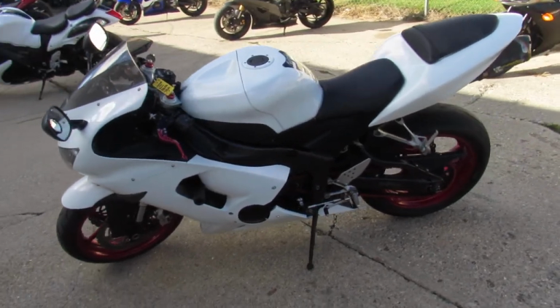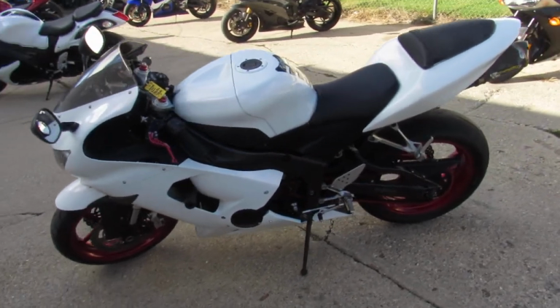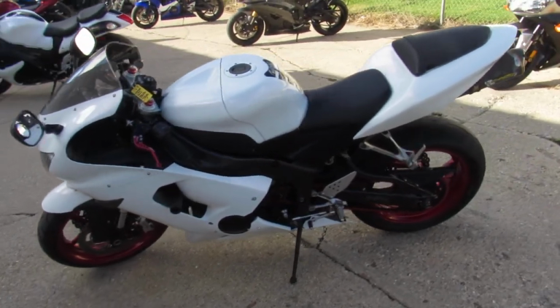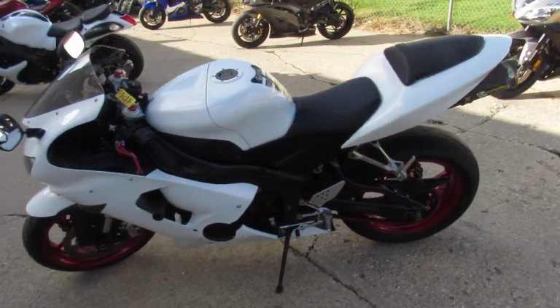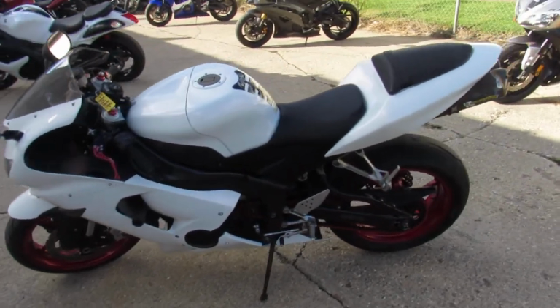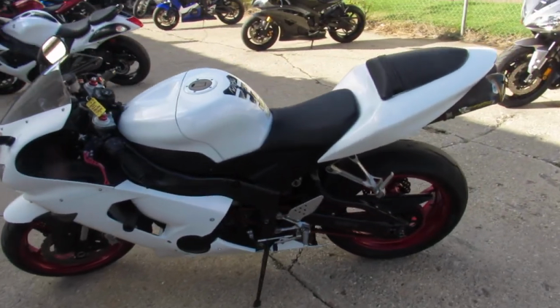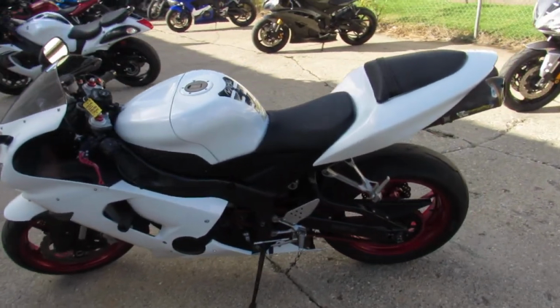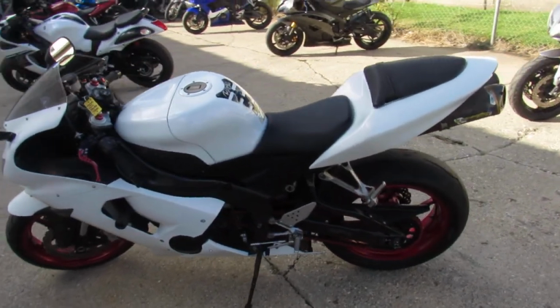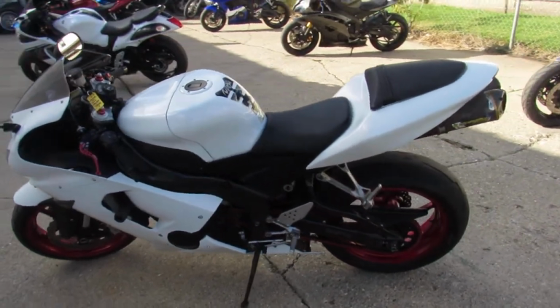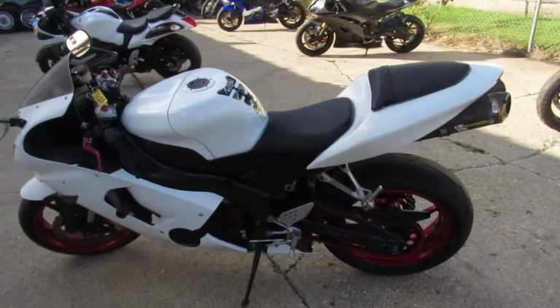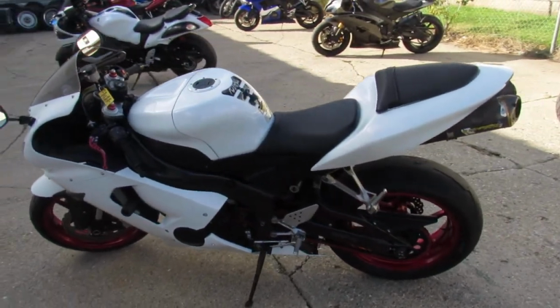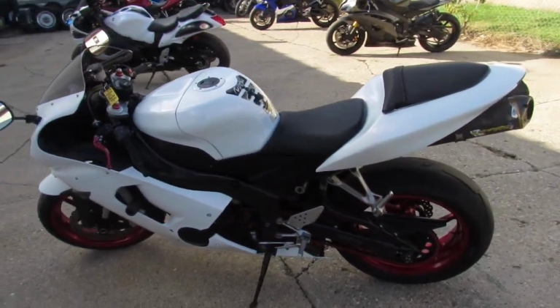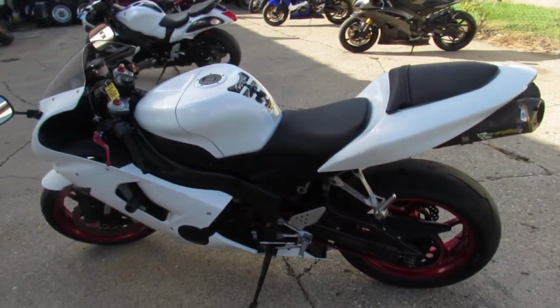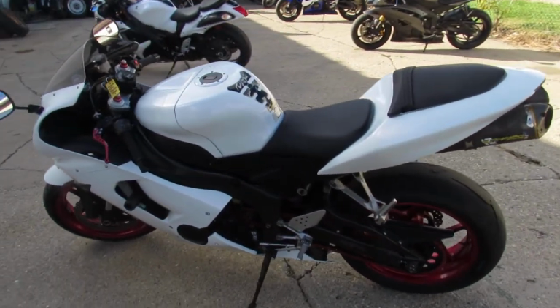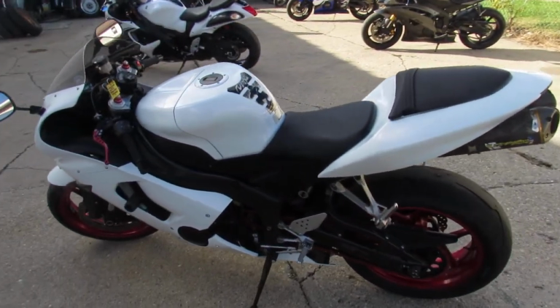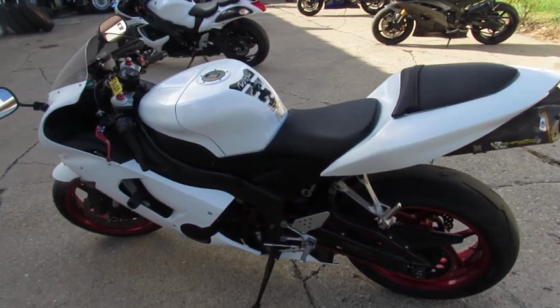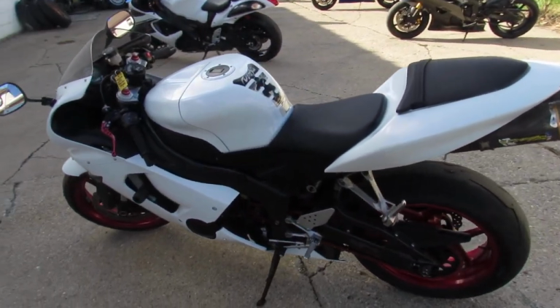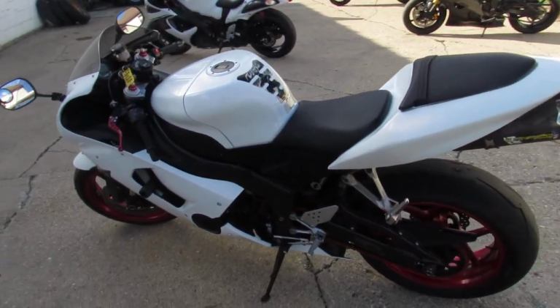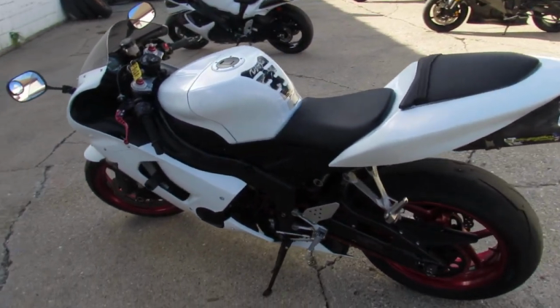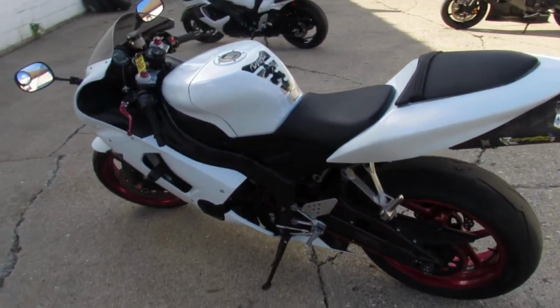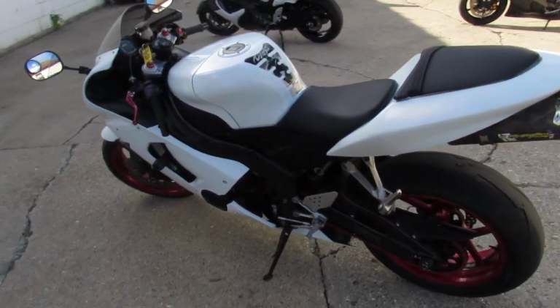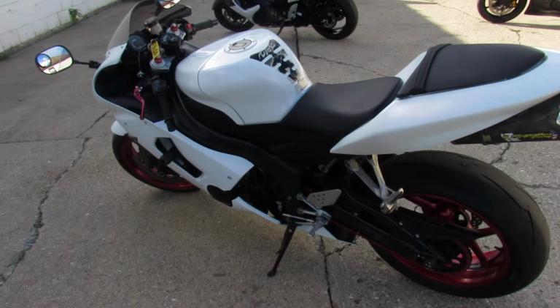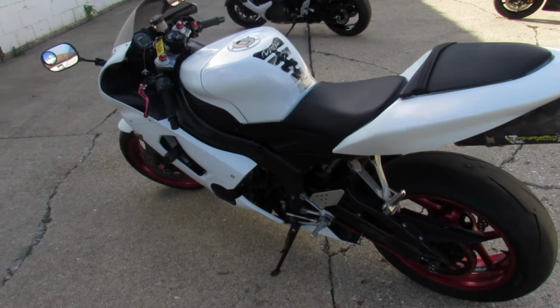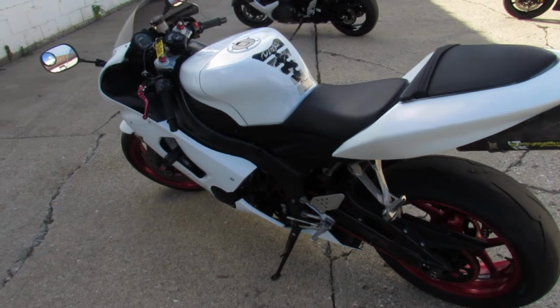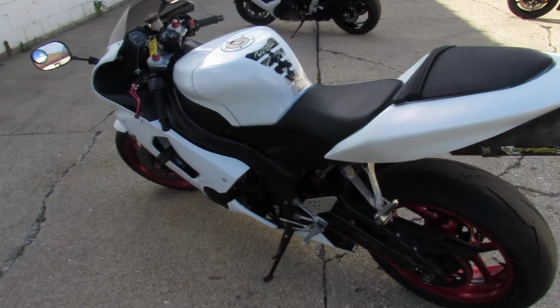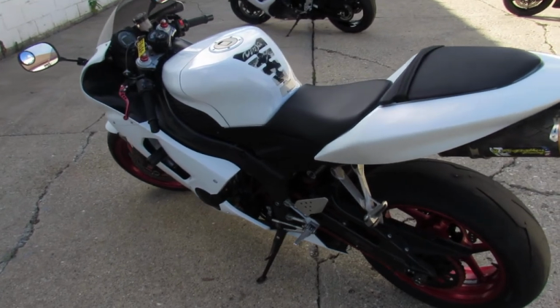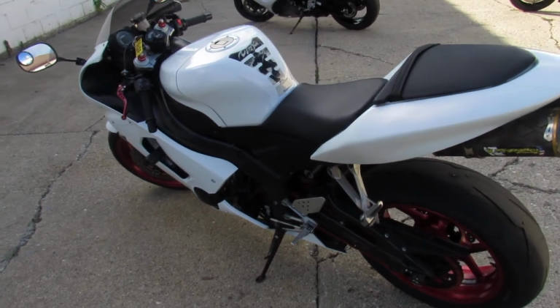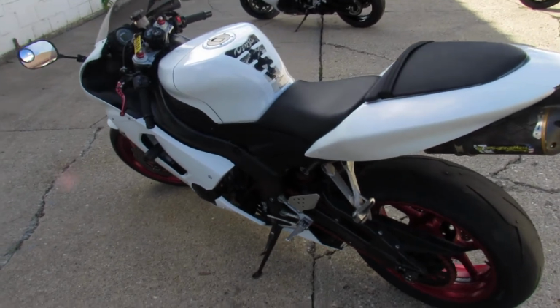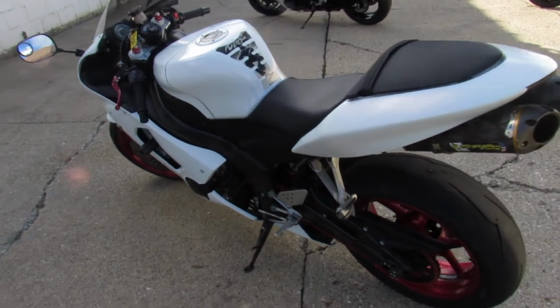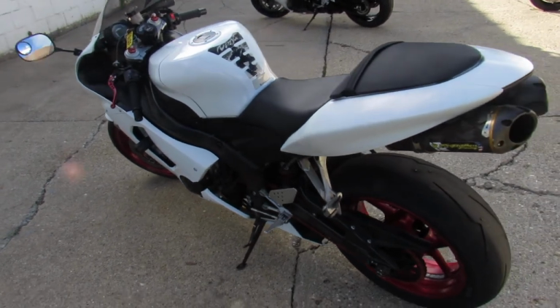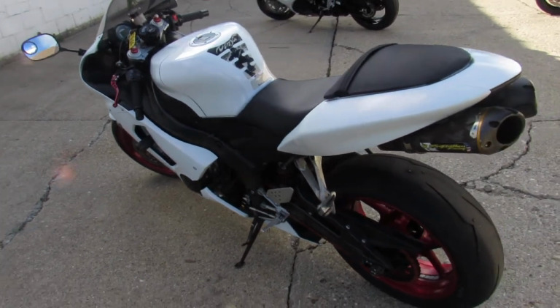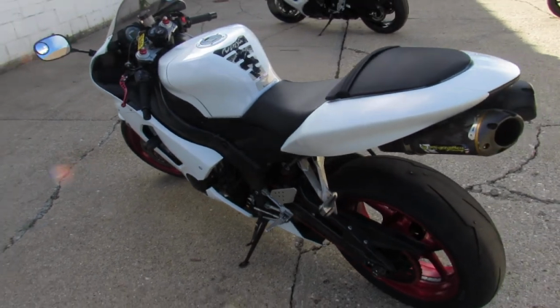CRG levers, frame sliders, fender lever kit. Dual 2 Brothers Carbon Fiber Exhaust.